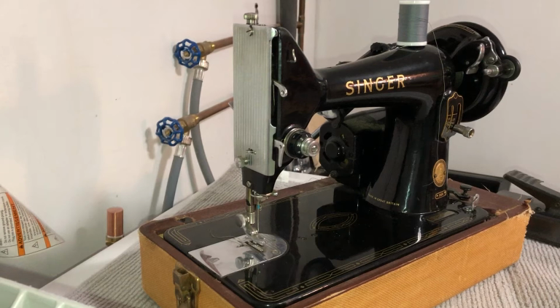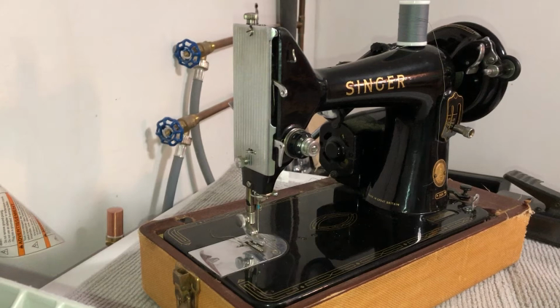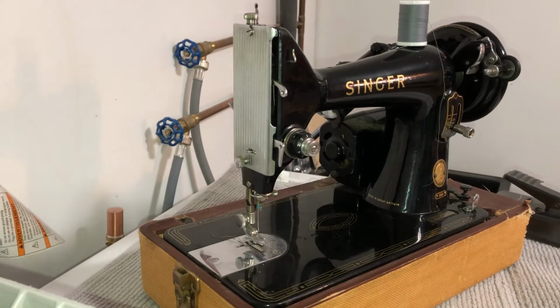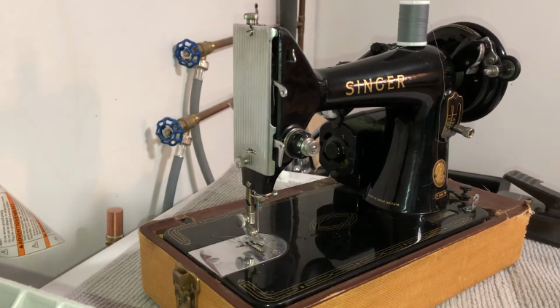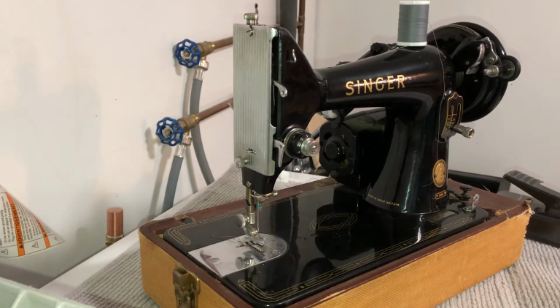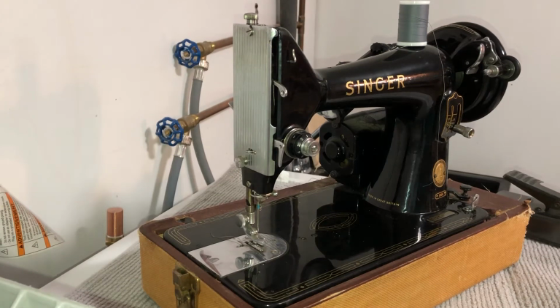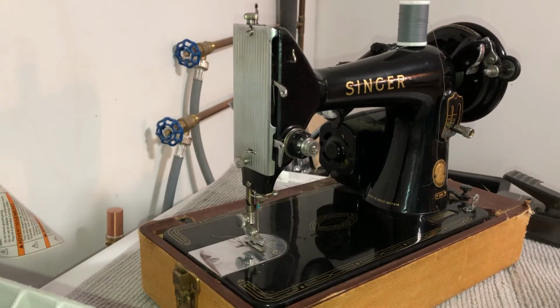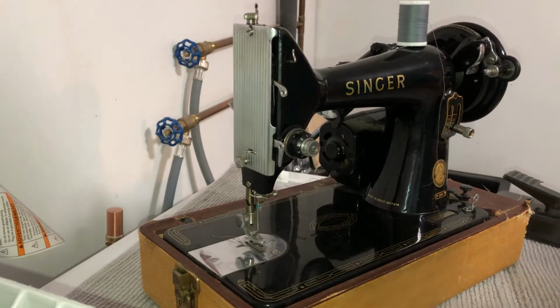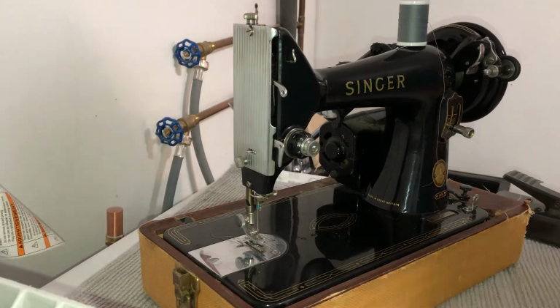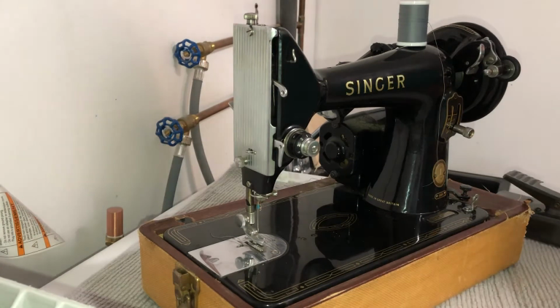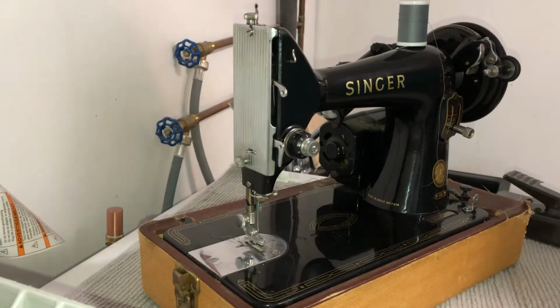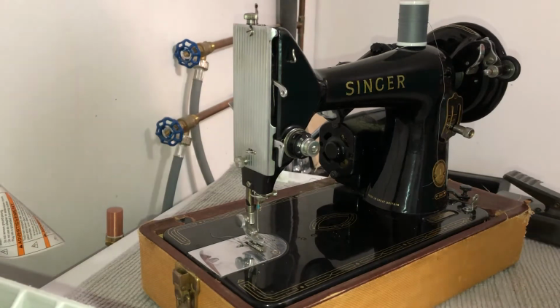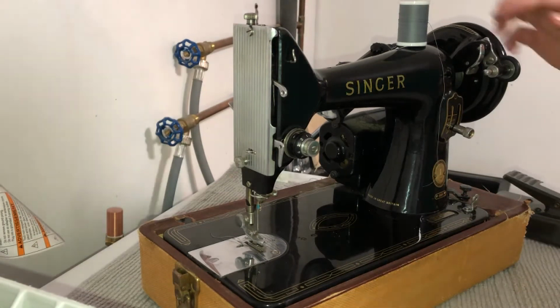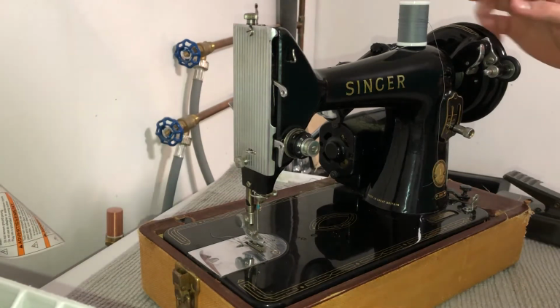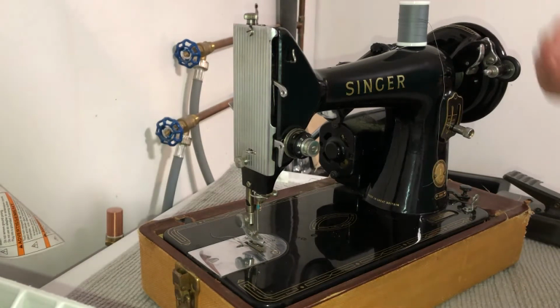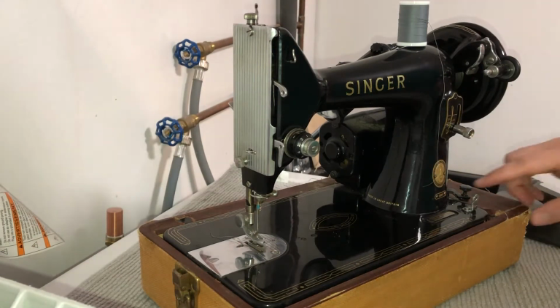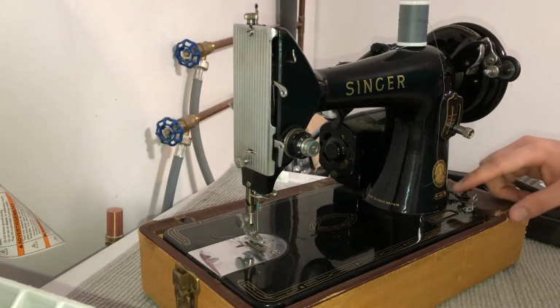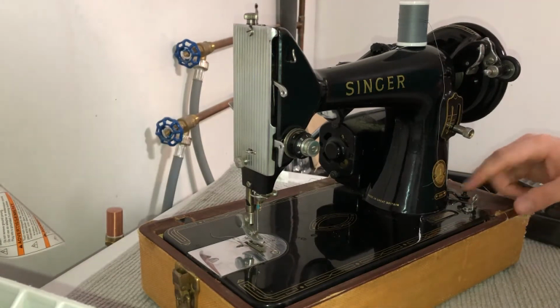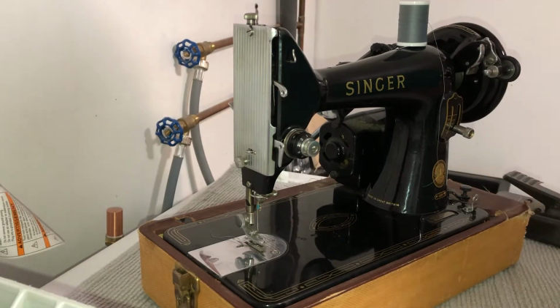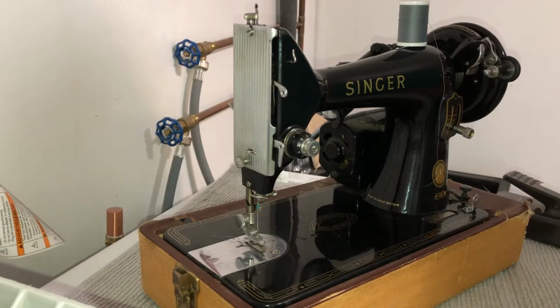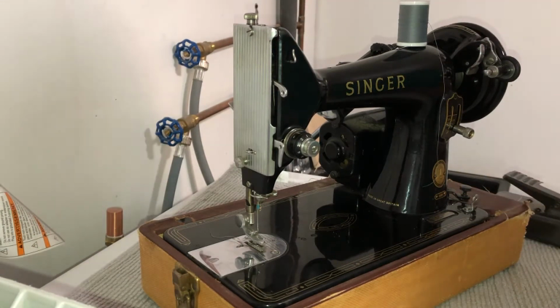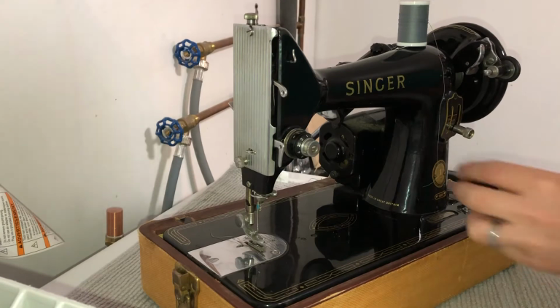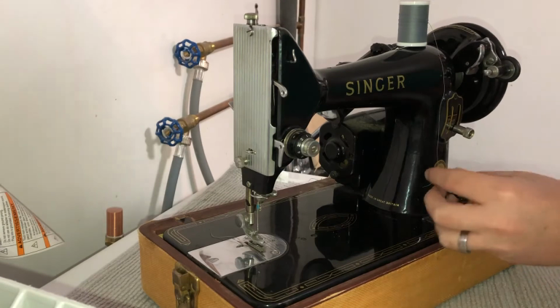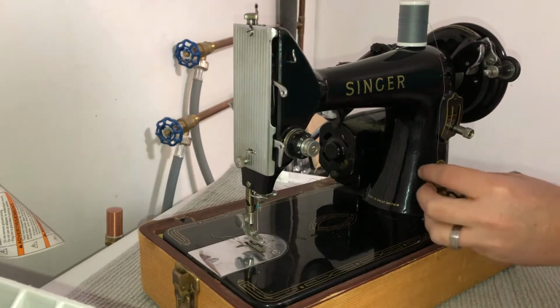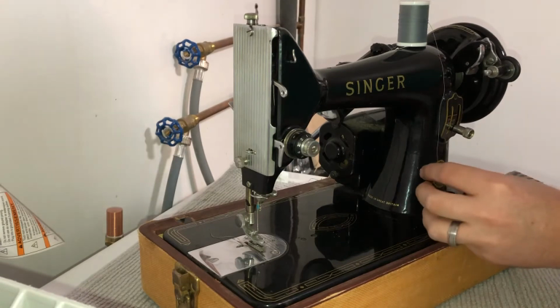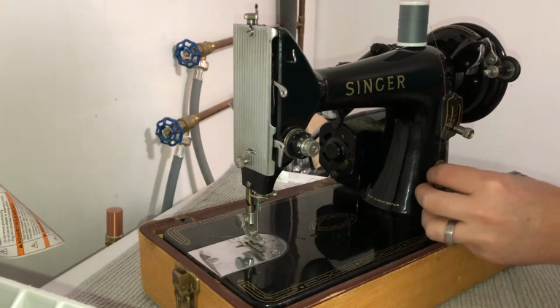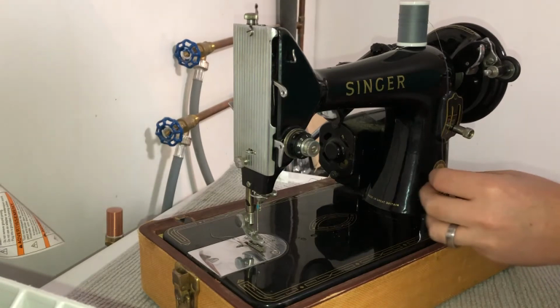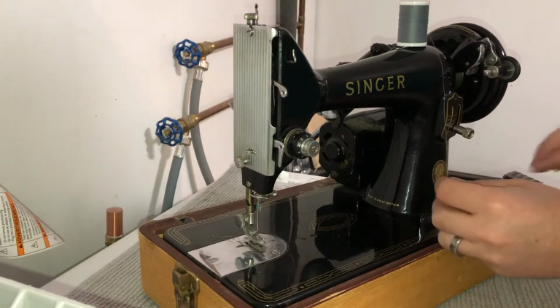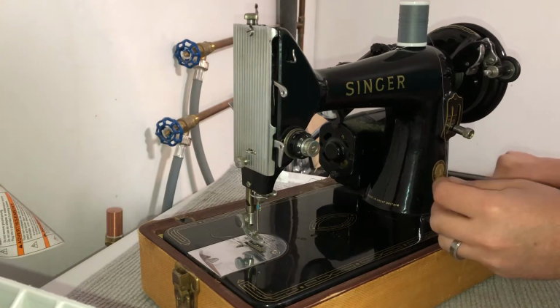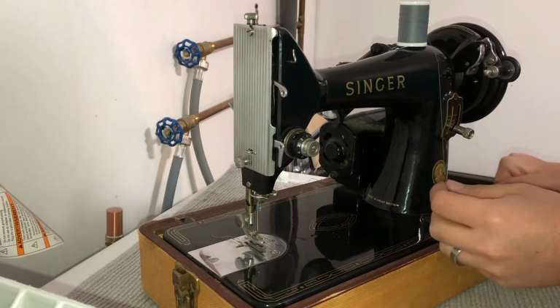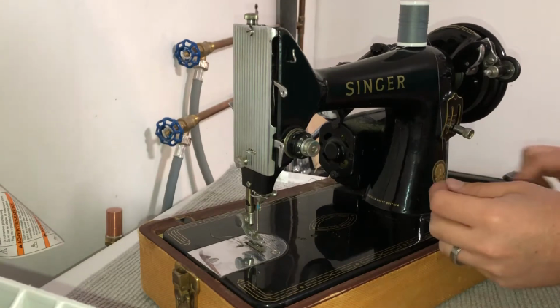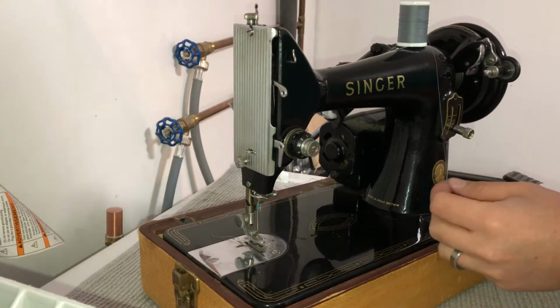Hey there folks, in today's video I'm going to show you how to thread a Singer 99k sewing machine. This model is from 1958.